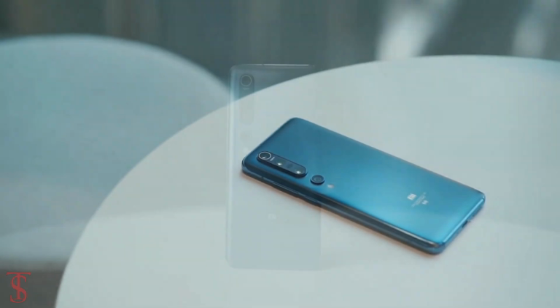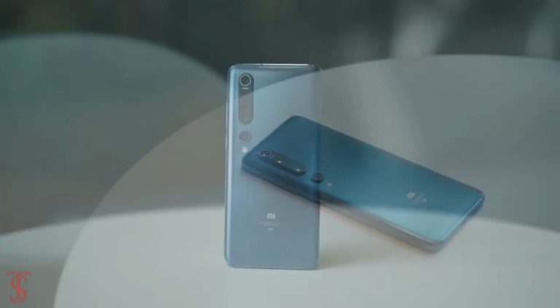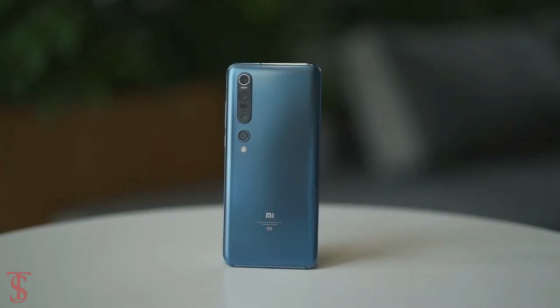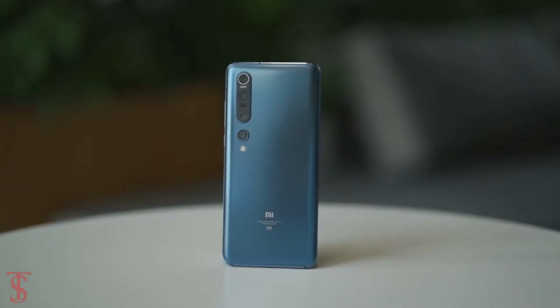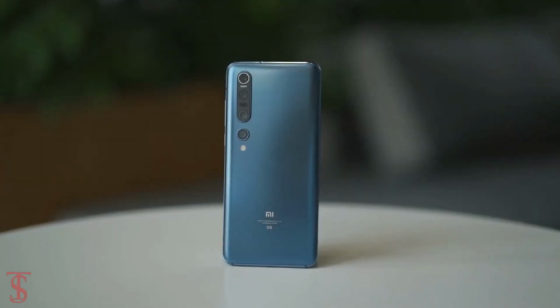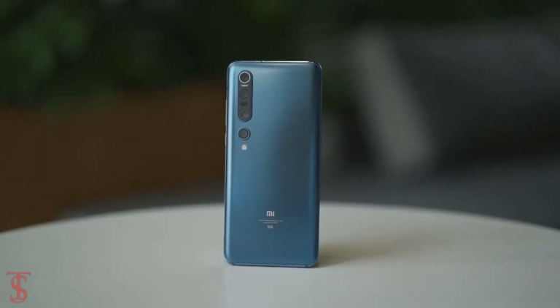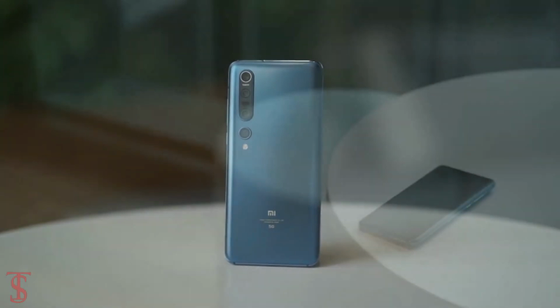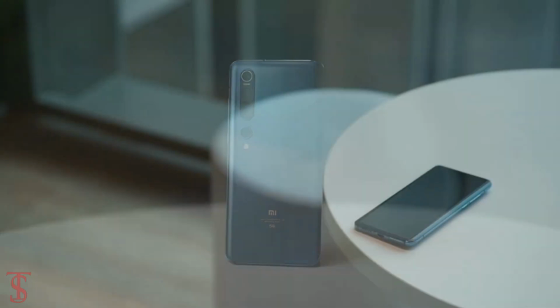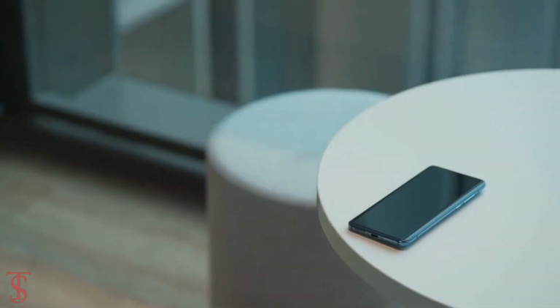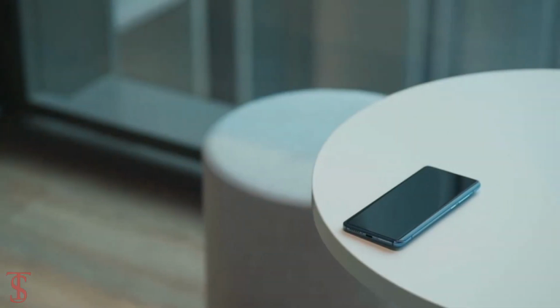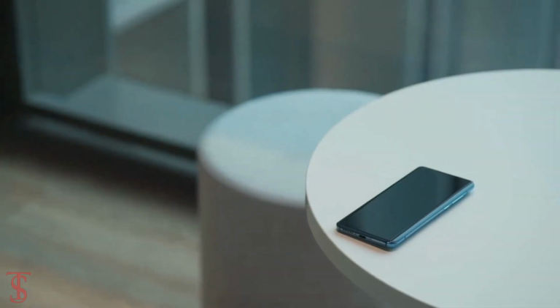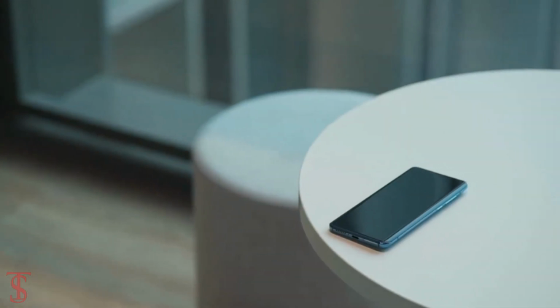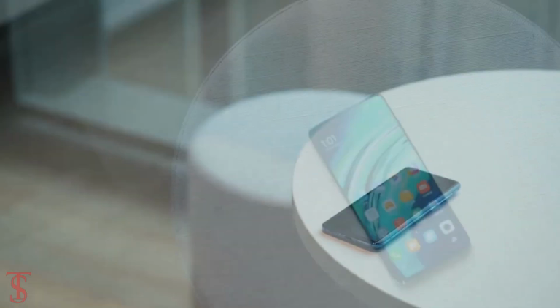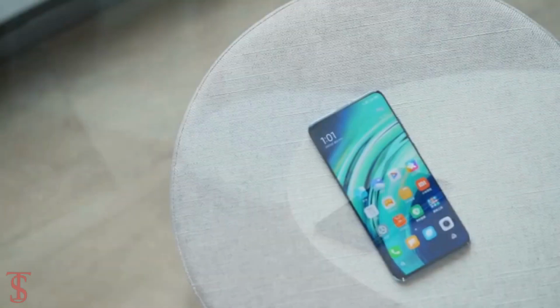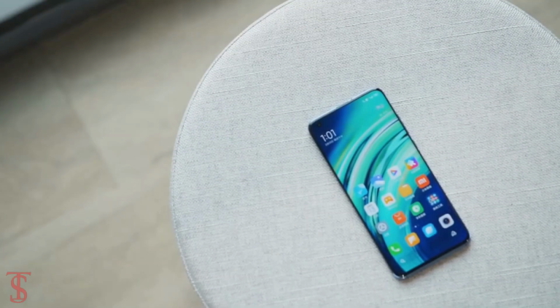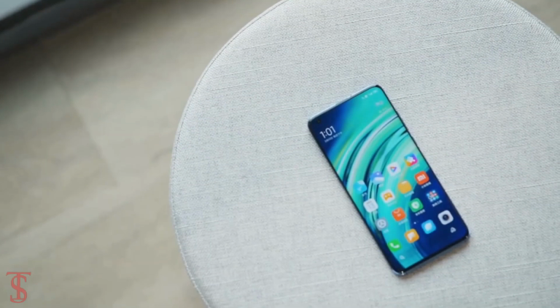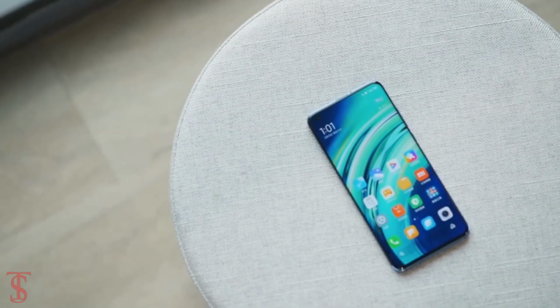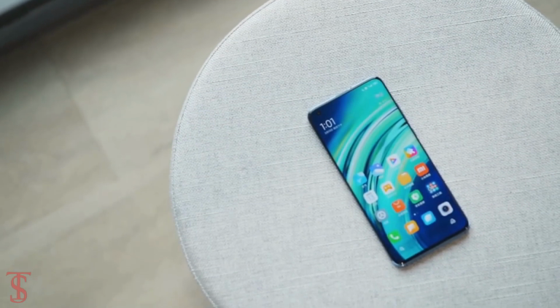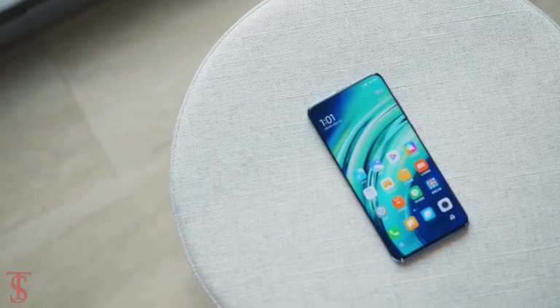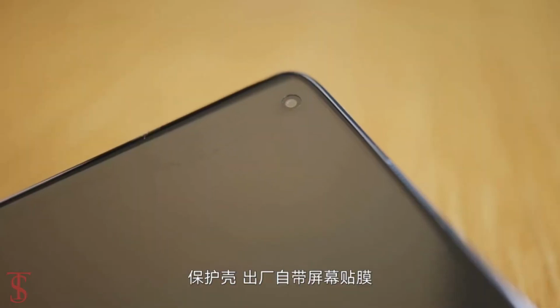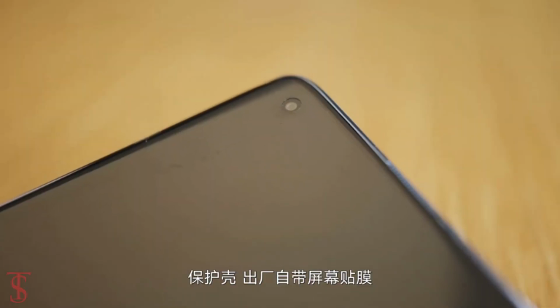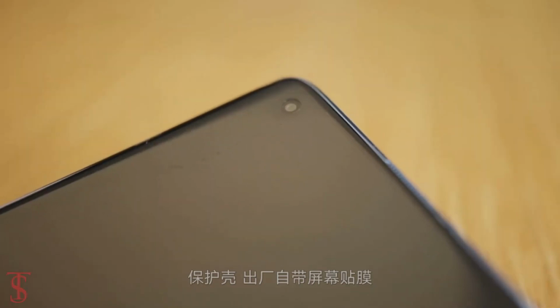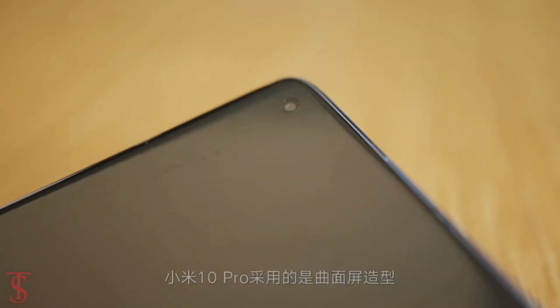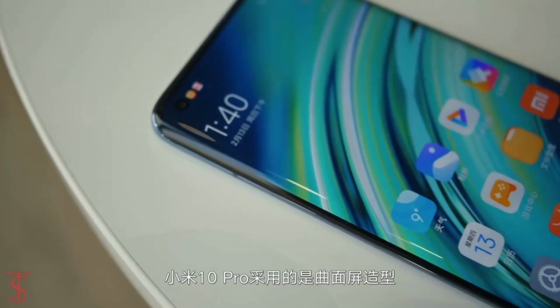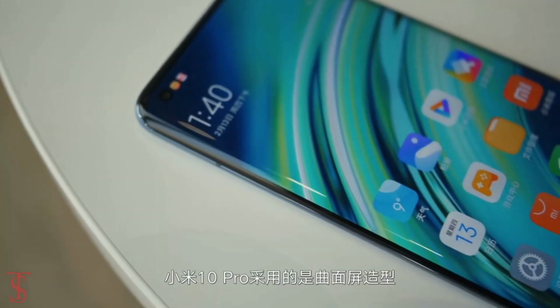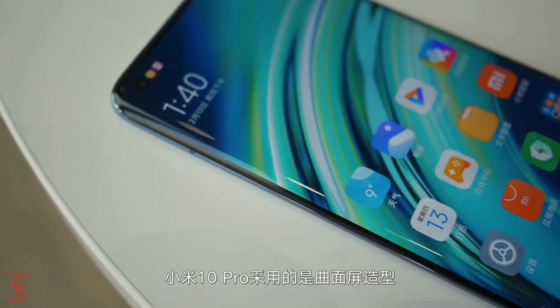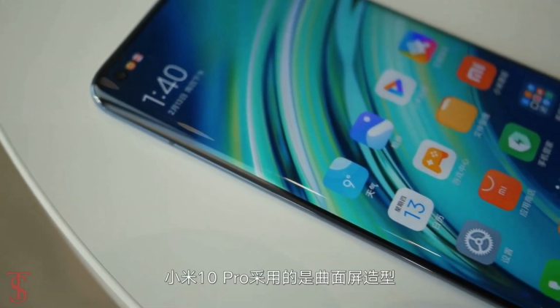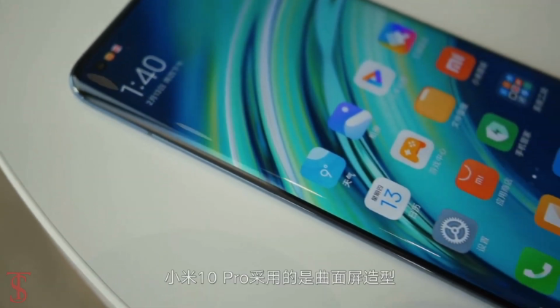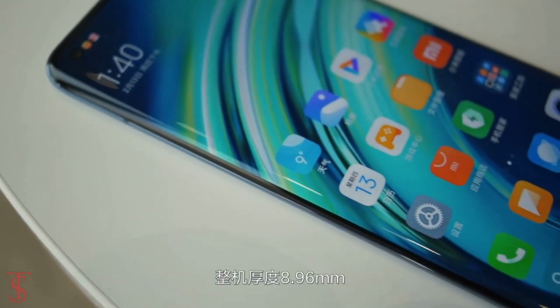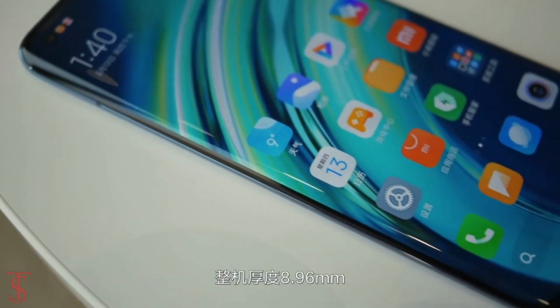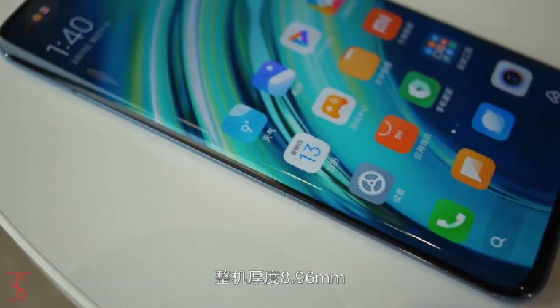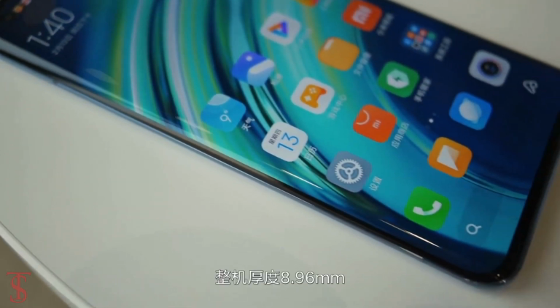What do you guys think of the Xiaomi Mi 10 Pro smartphone? Do let us know in the comment section below, and stay tuned to the TechSole Blog YouTube channel for more tech updates.